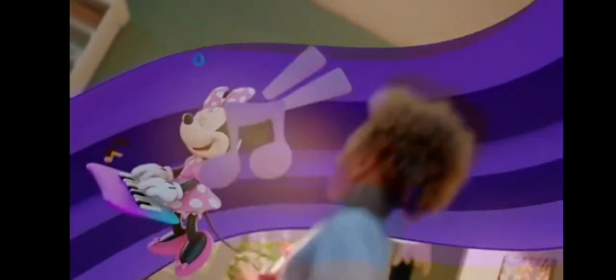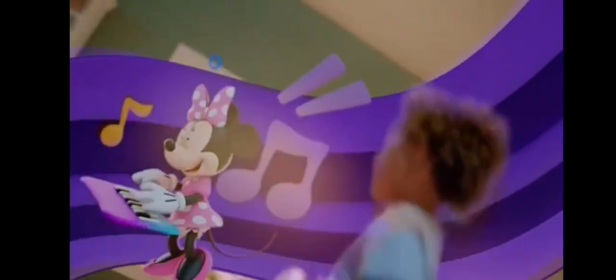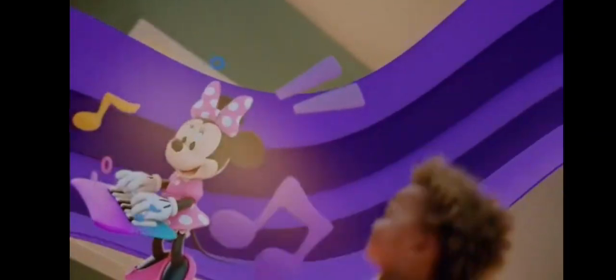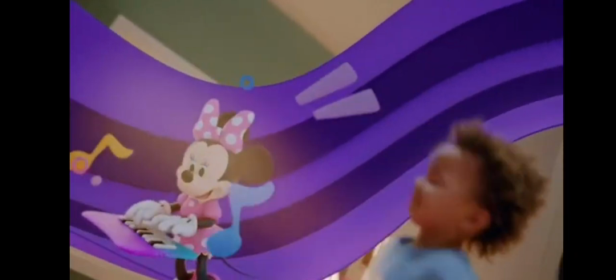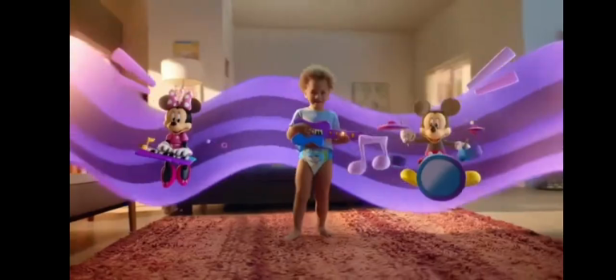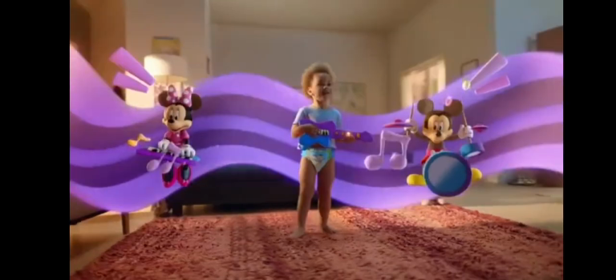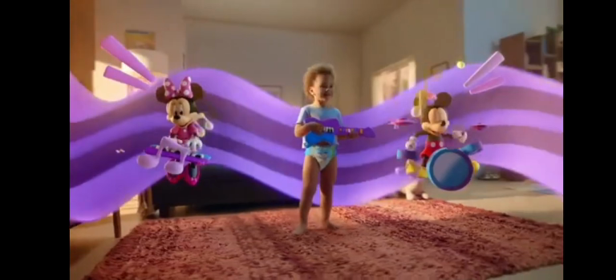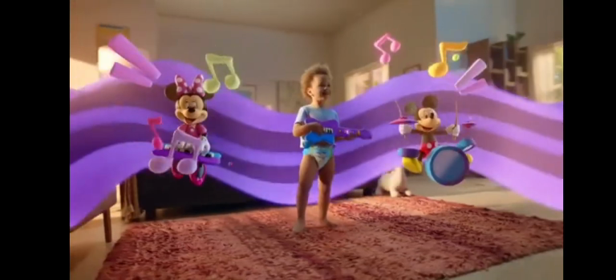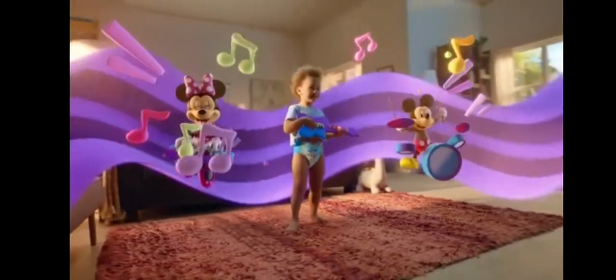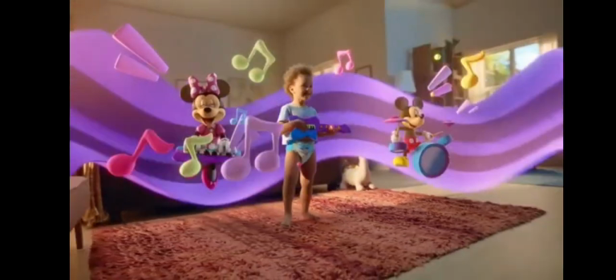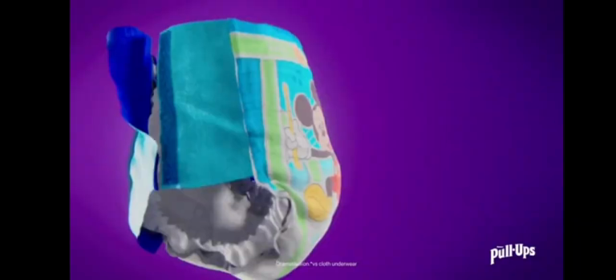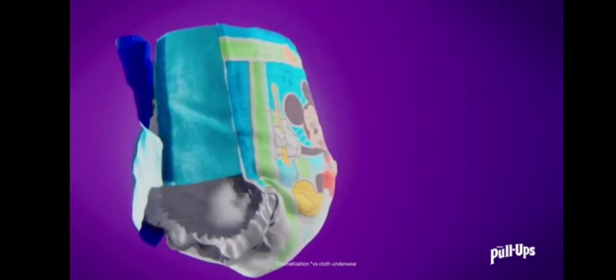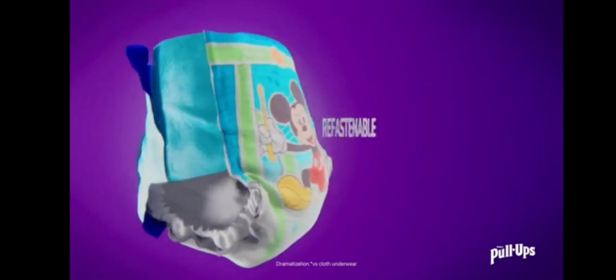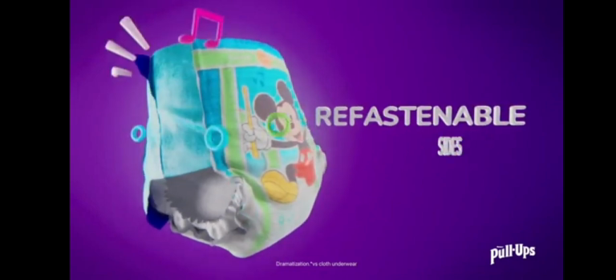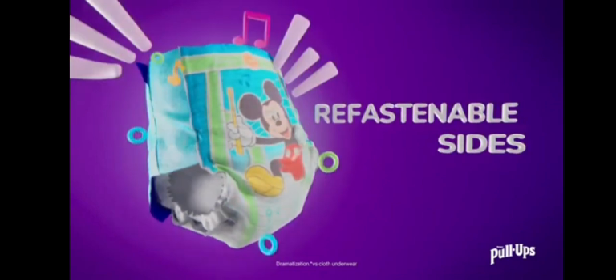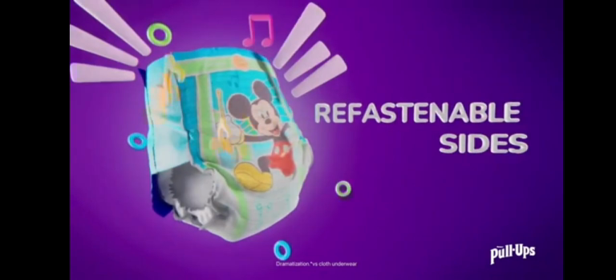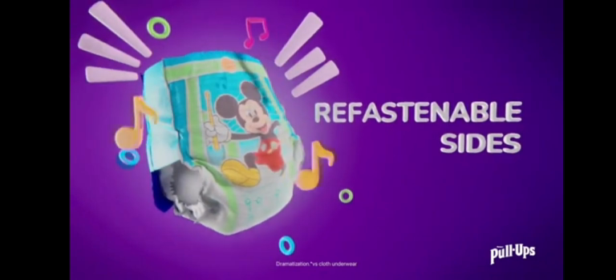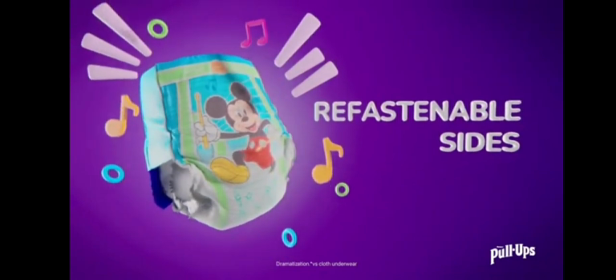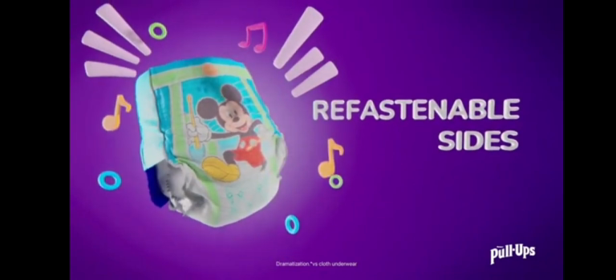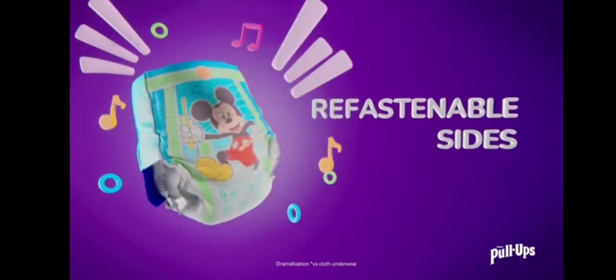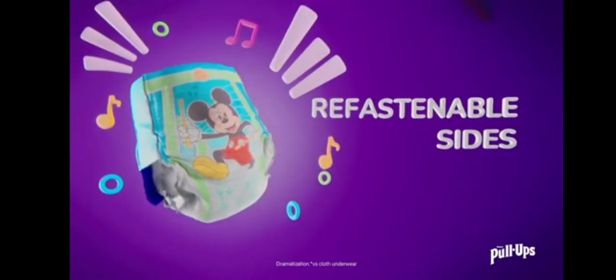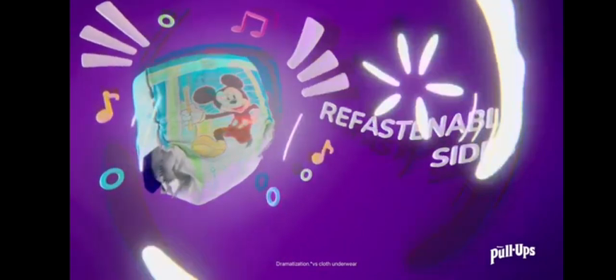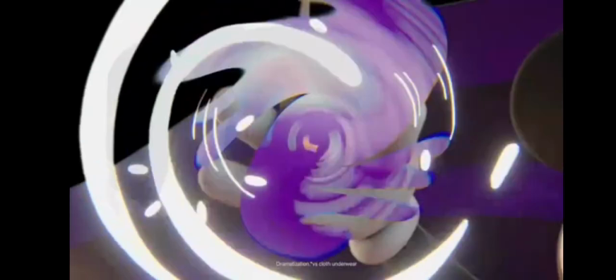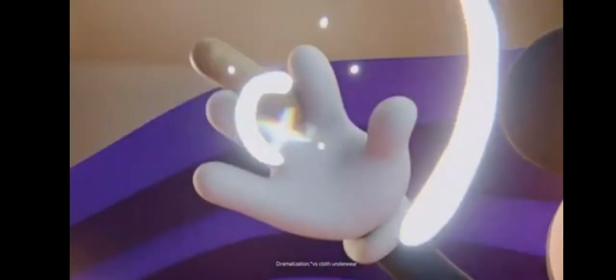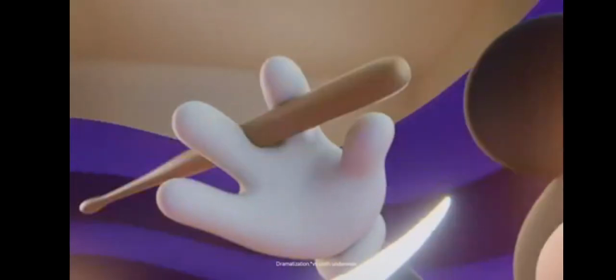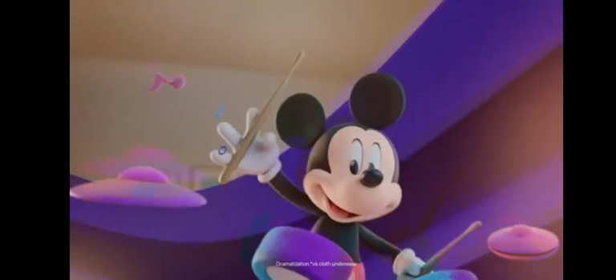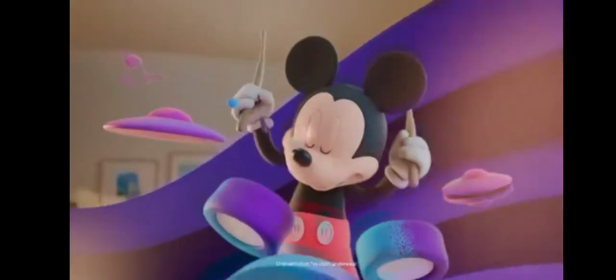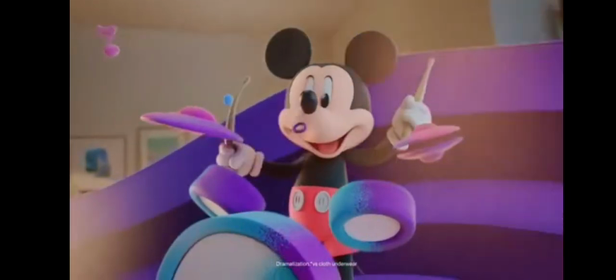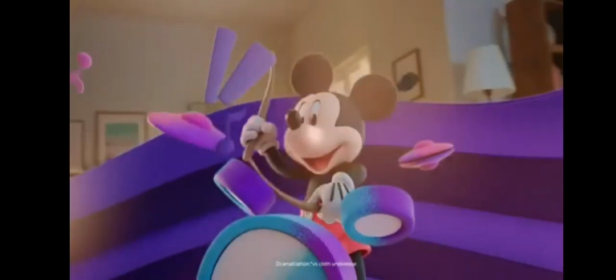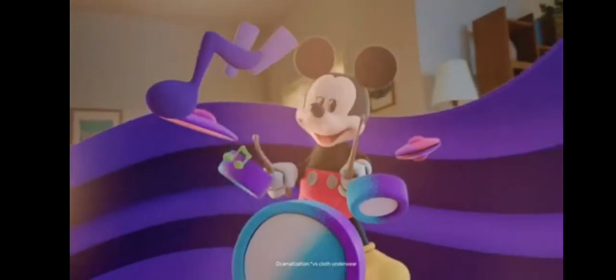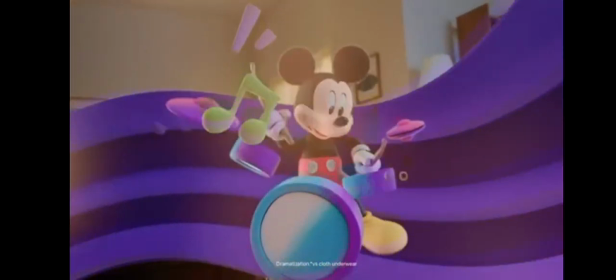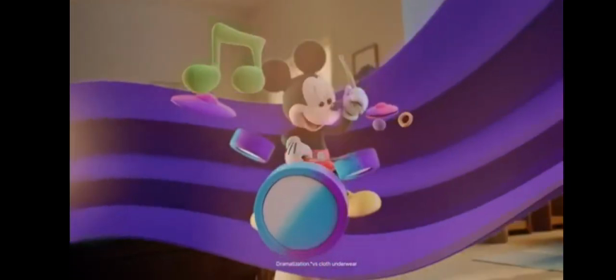Pull-ups has to be fastened on both sides for changing — that's as easy as it gets, so they don't miss a beat.